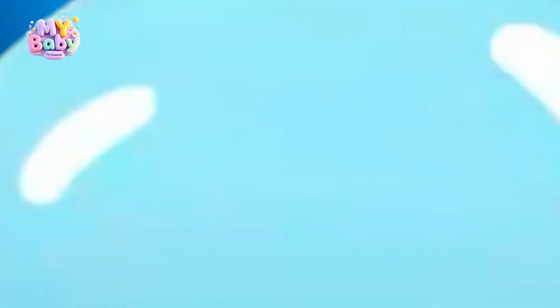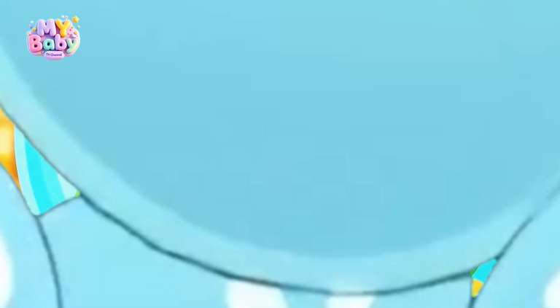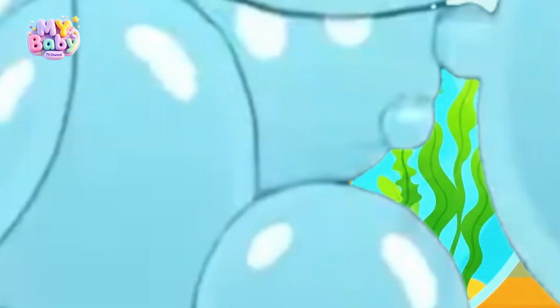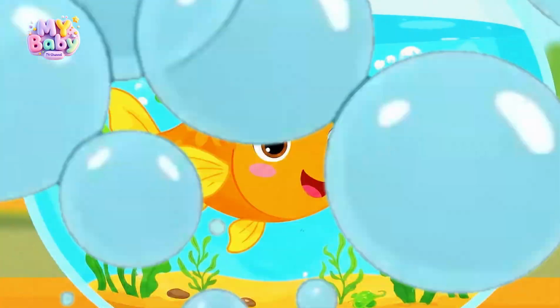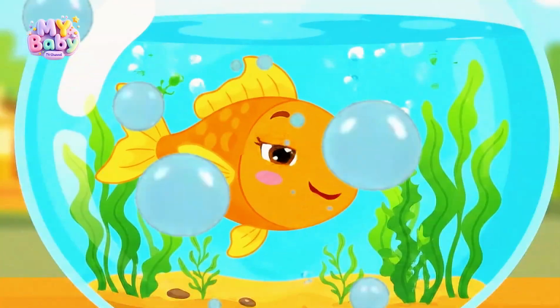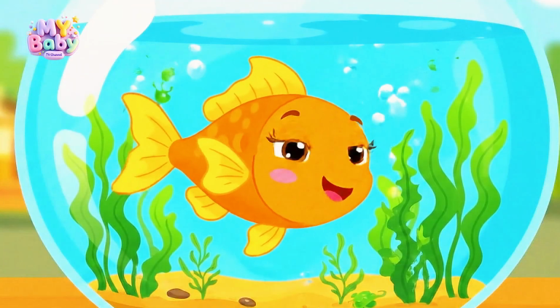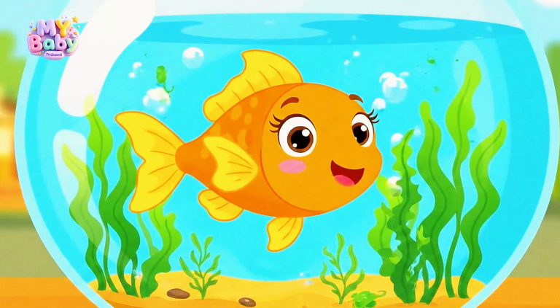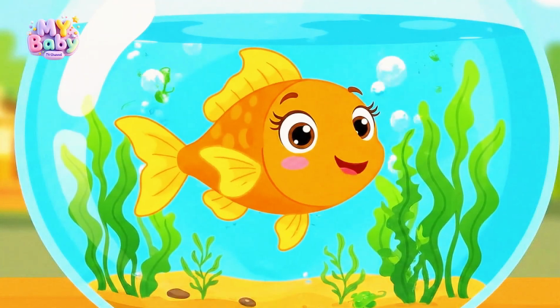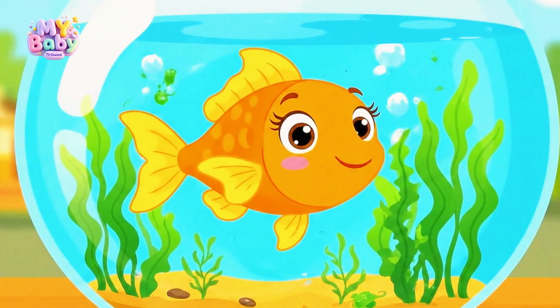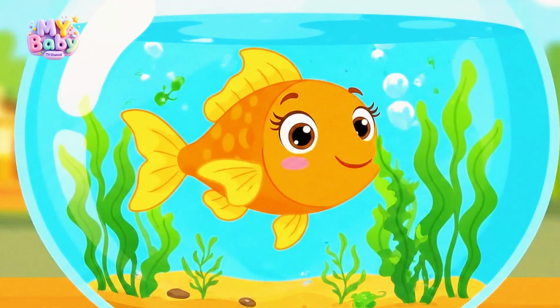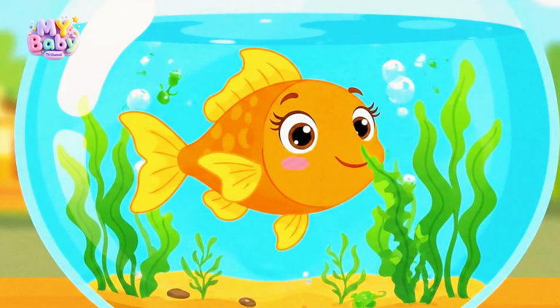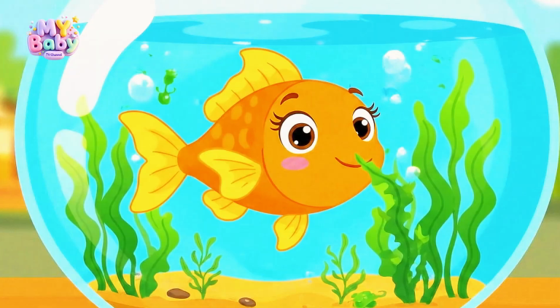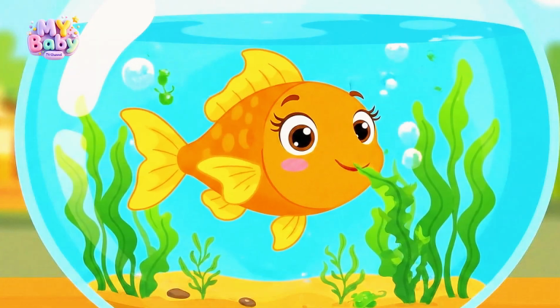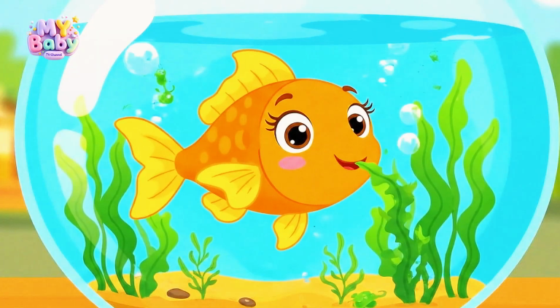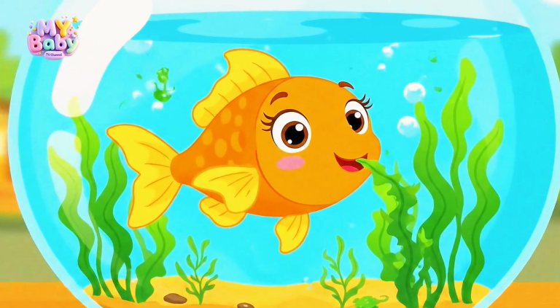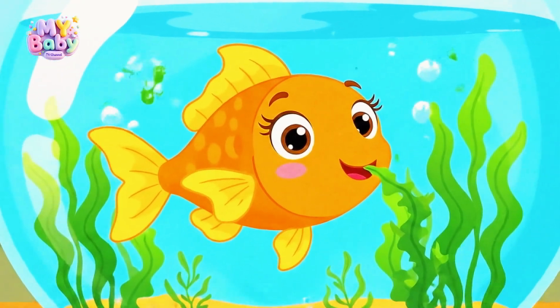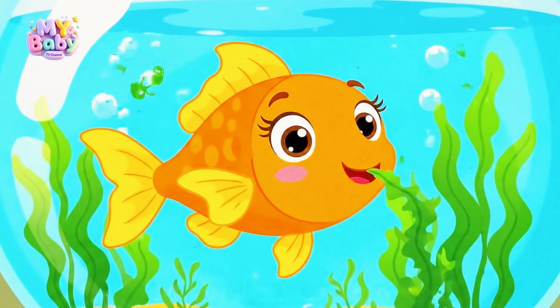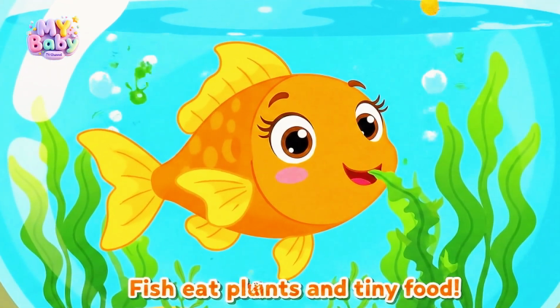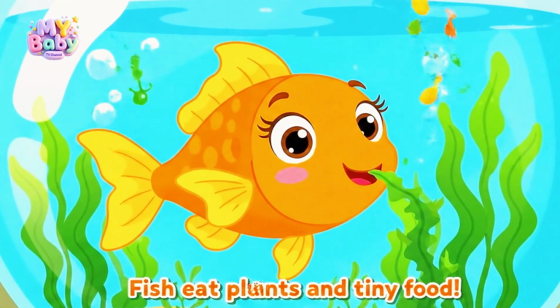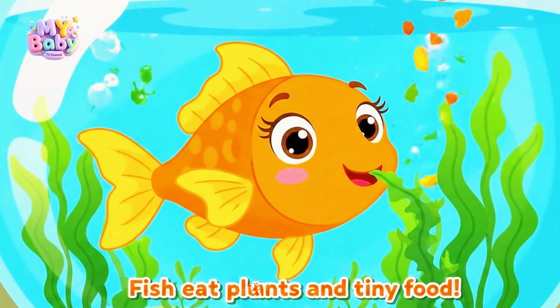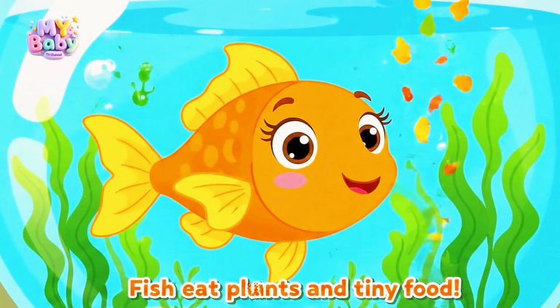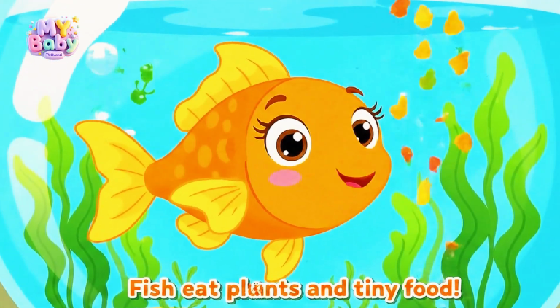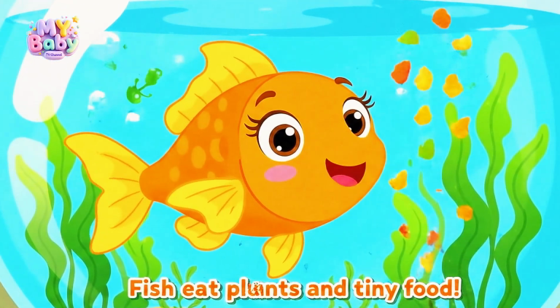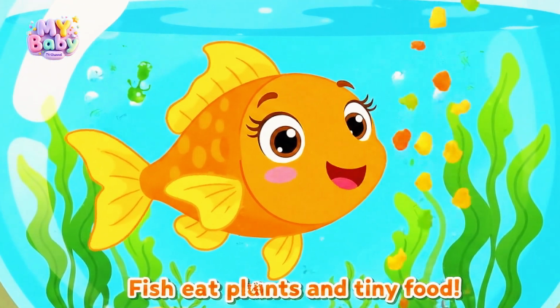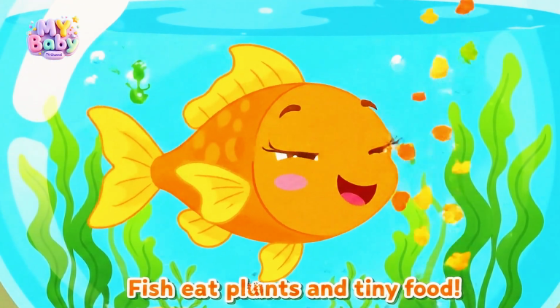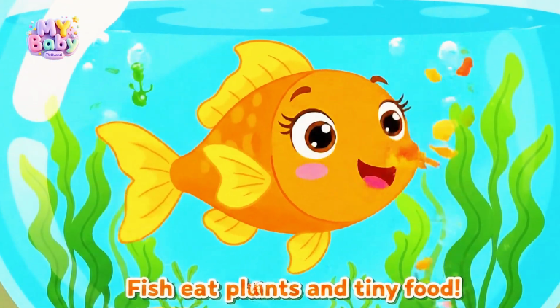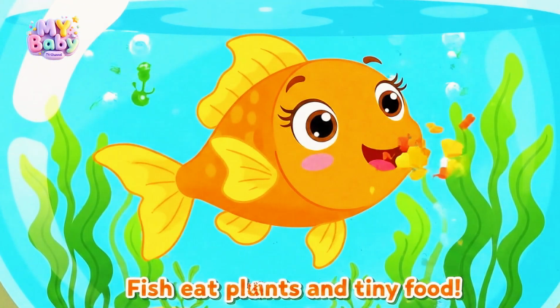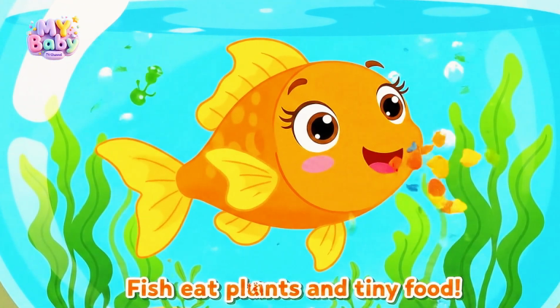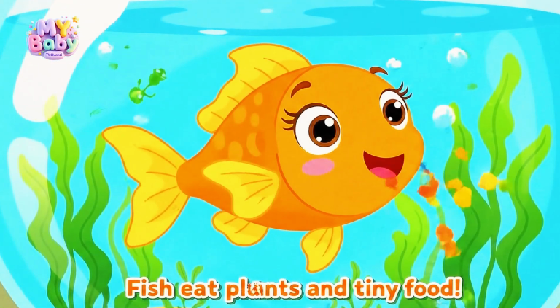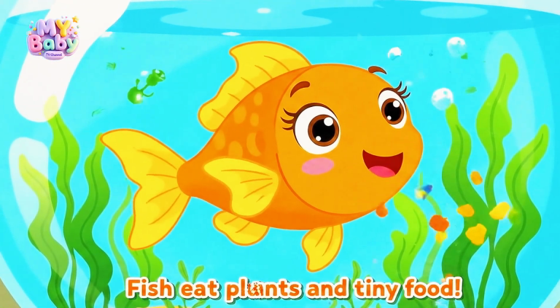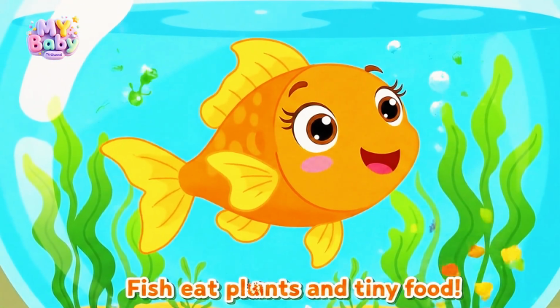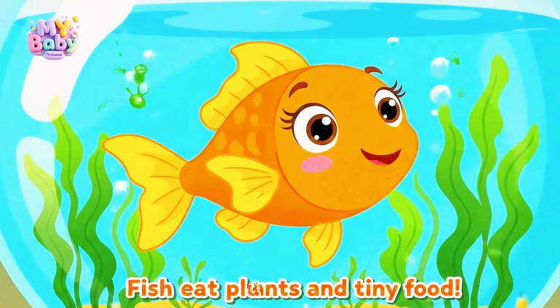Fish eat different things. Some eat plants, some eat tiny plankton, and pet fish eat flakes.